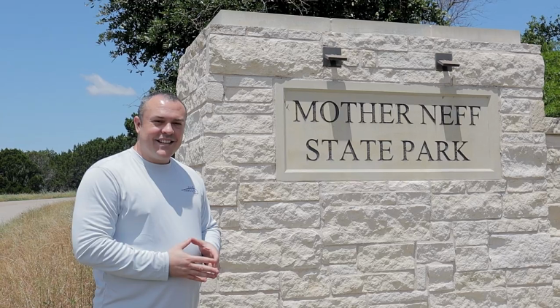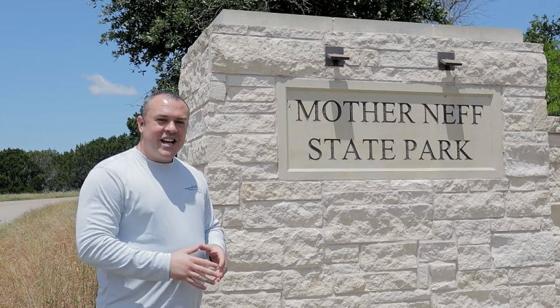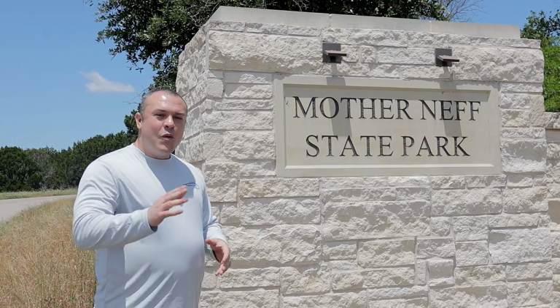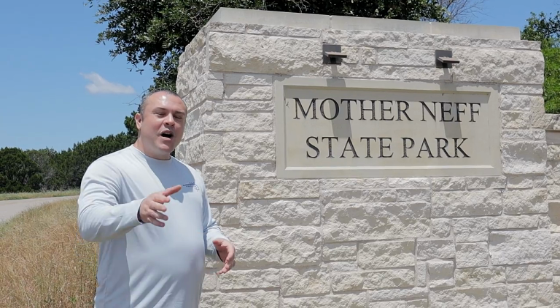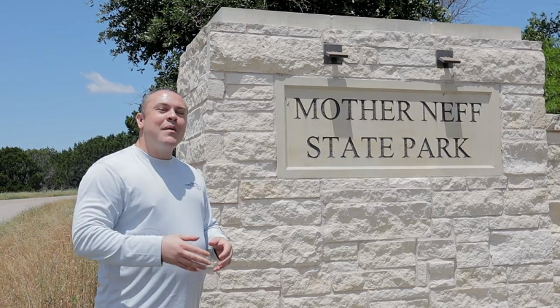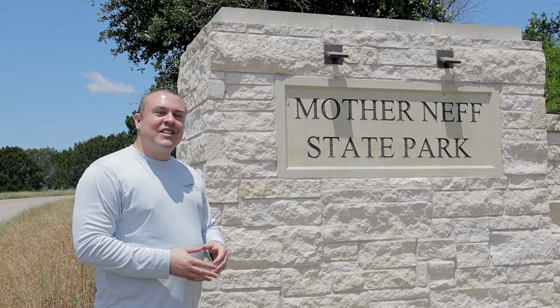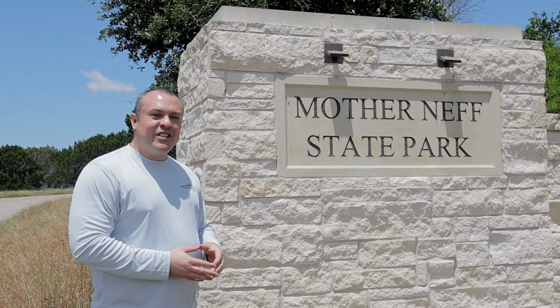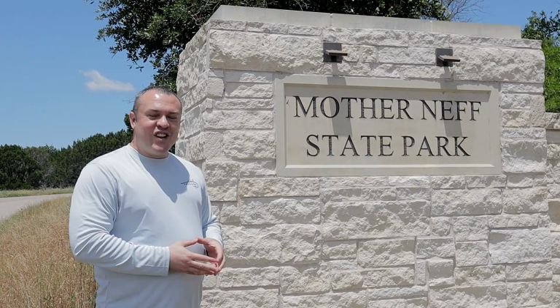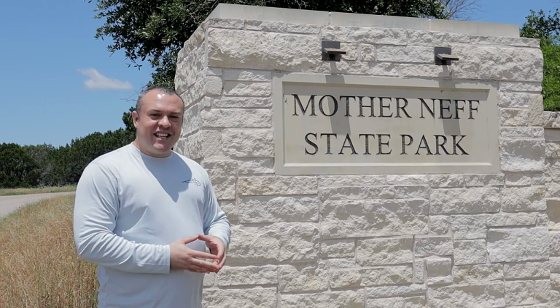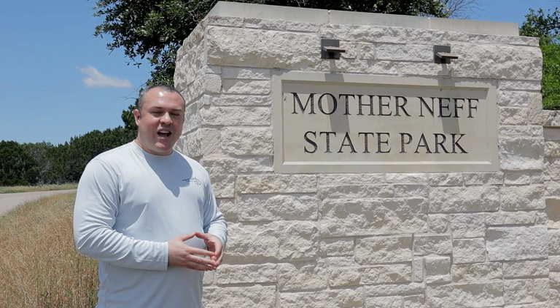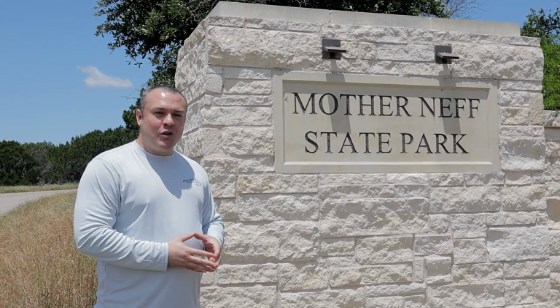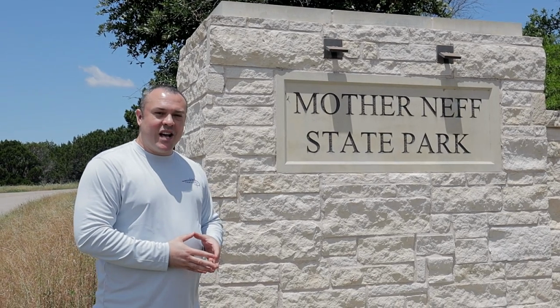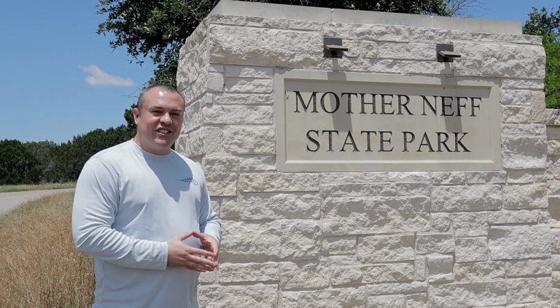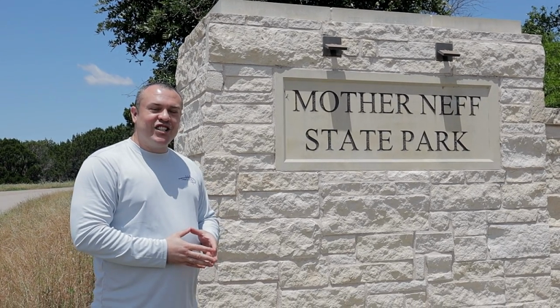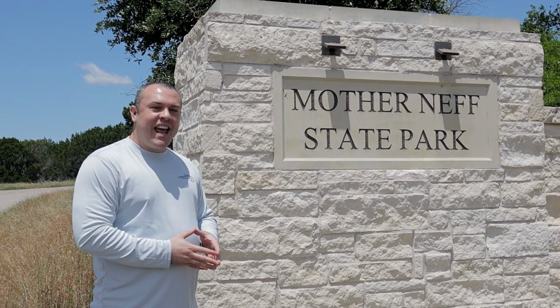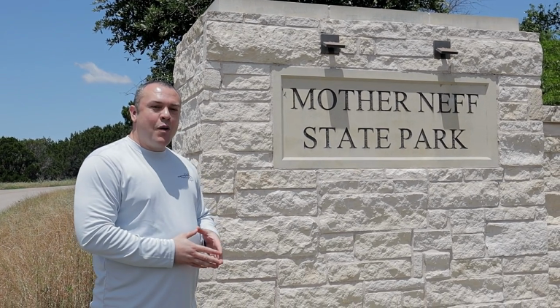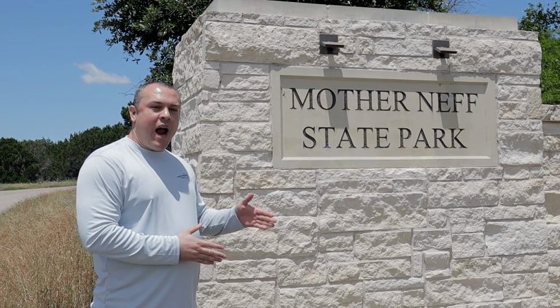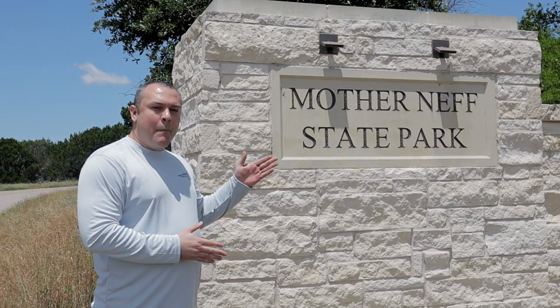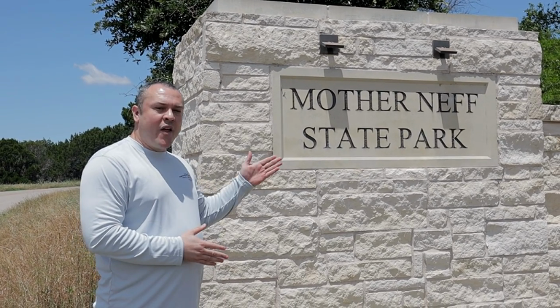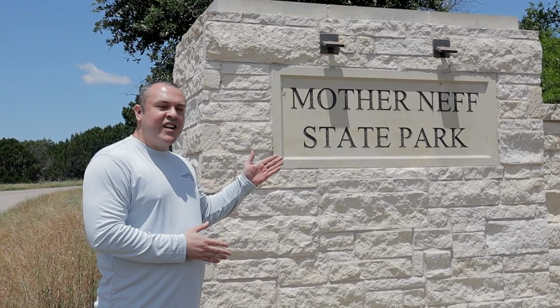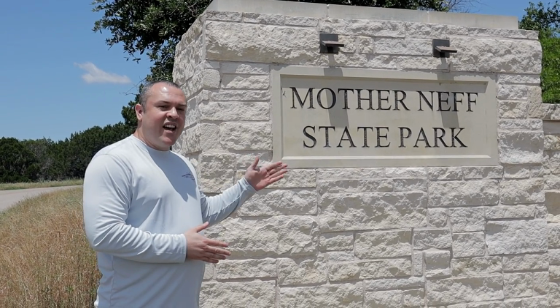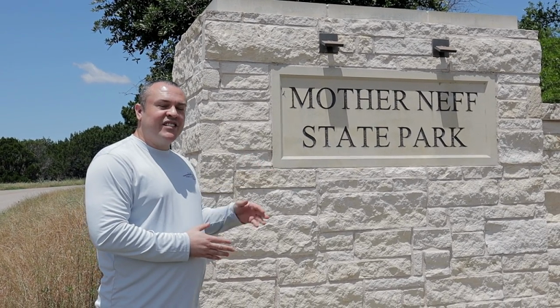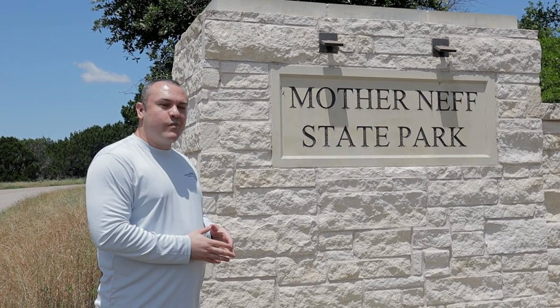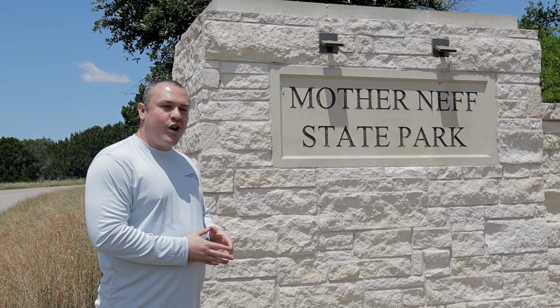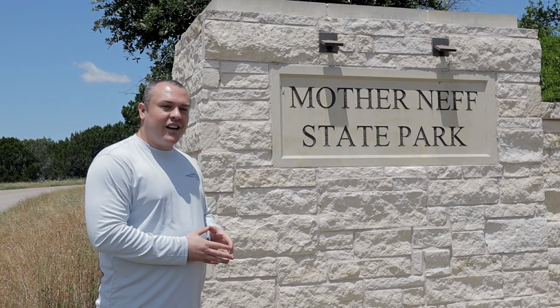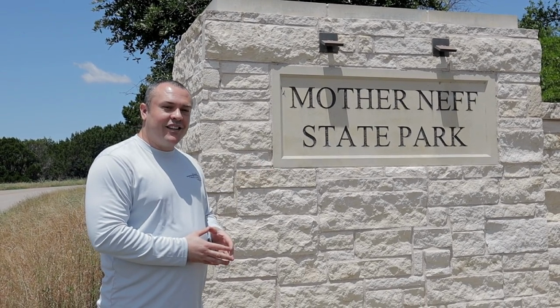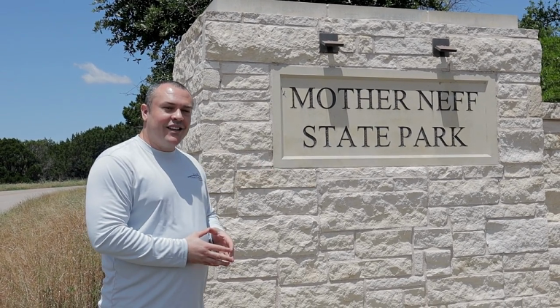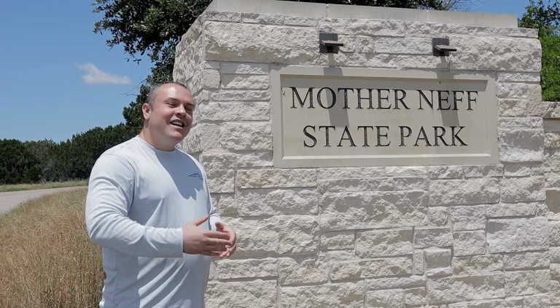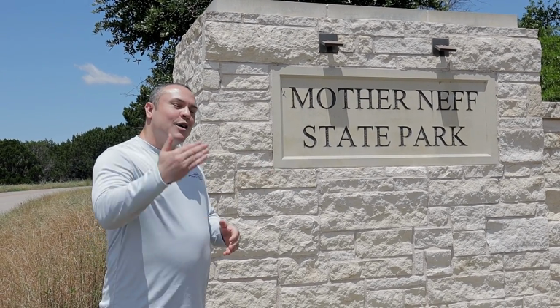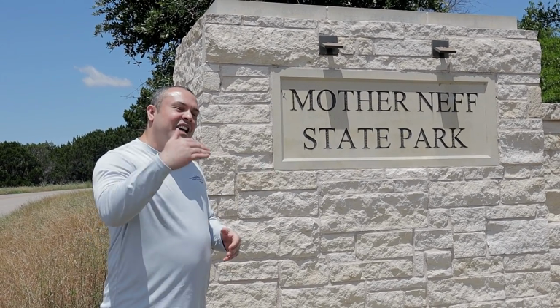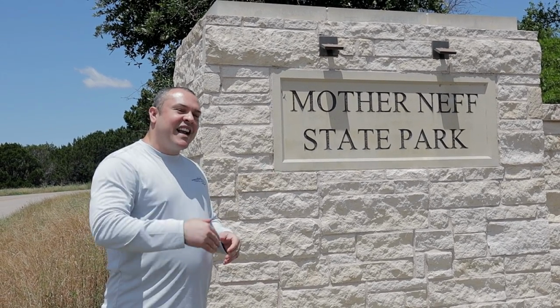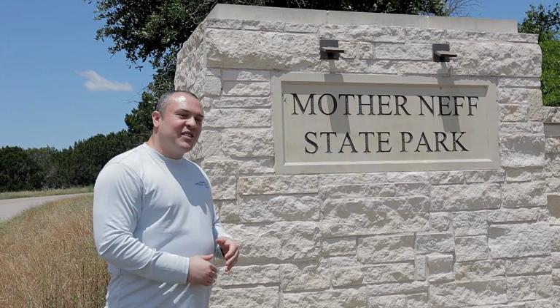Welcome back to Mr. S Travel Quest. Today we're at Mother Neff State Park. Come check it out.